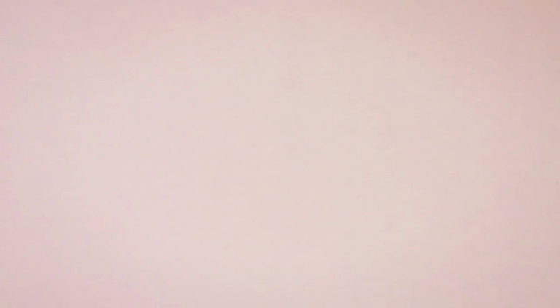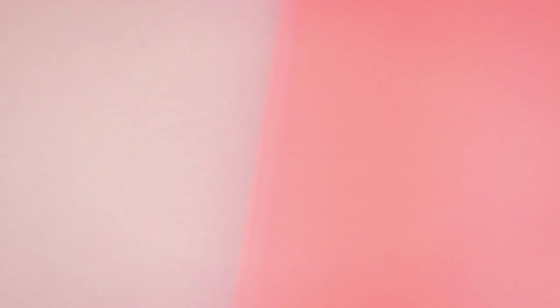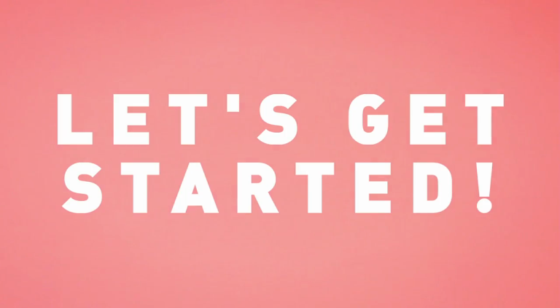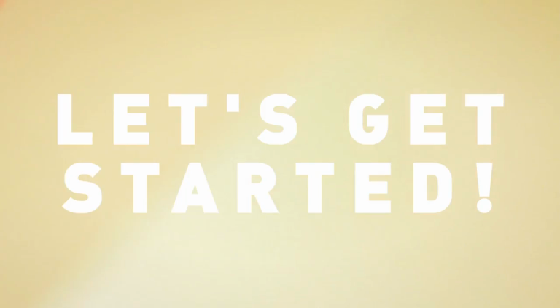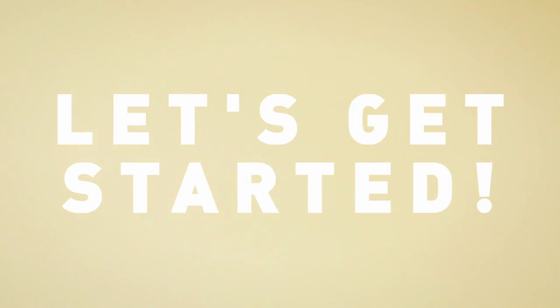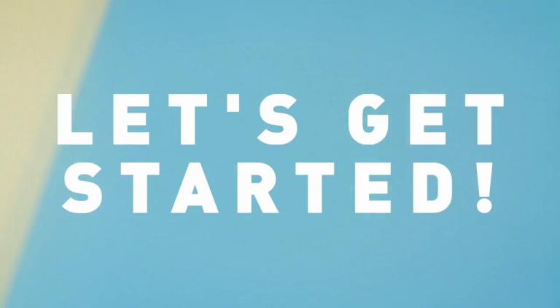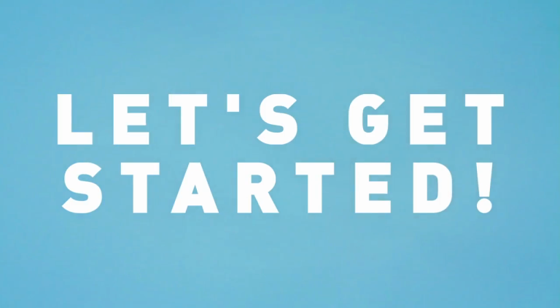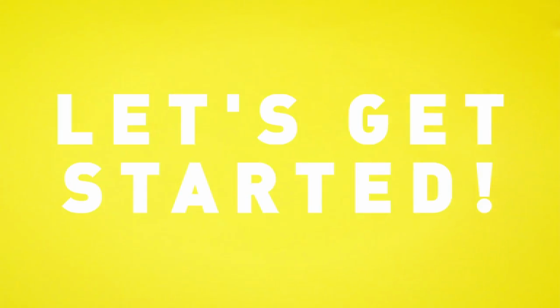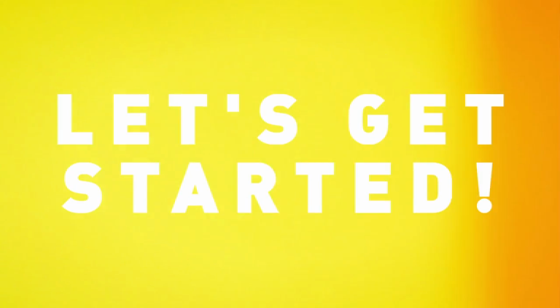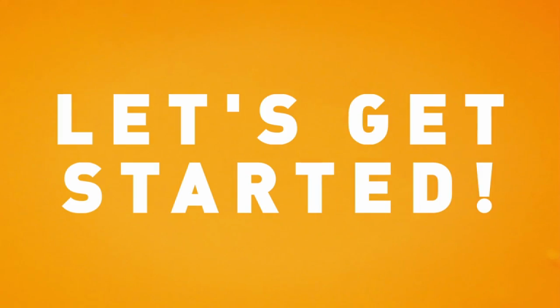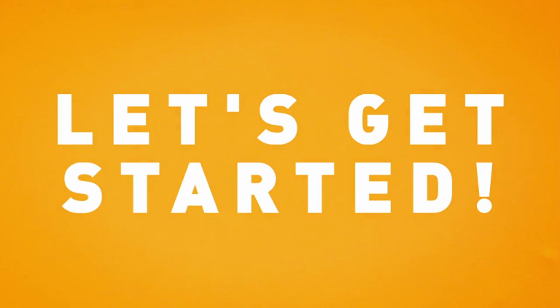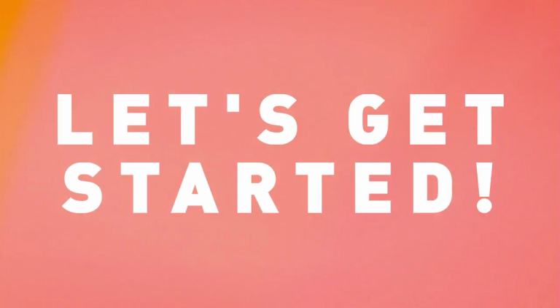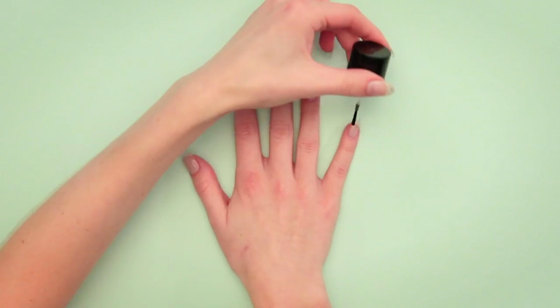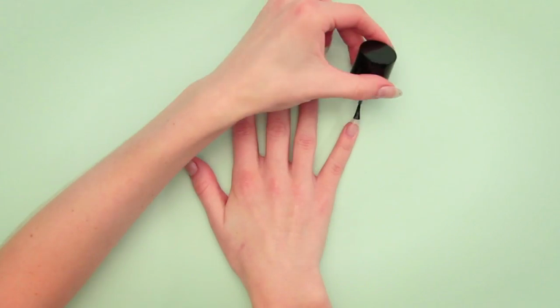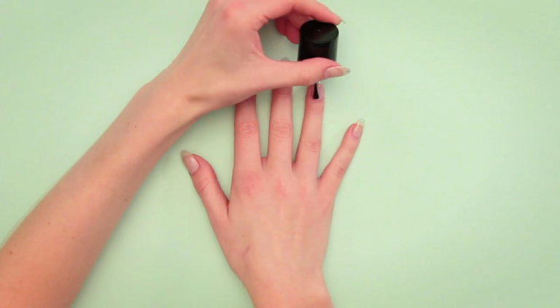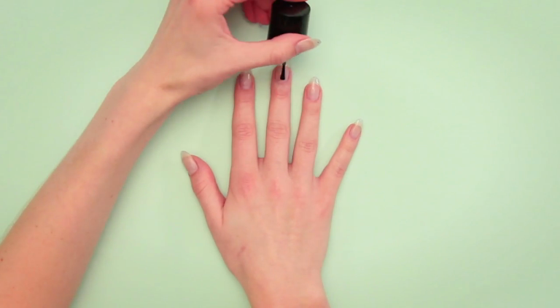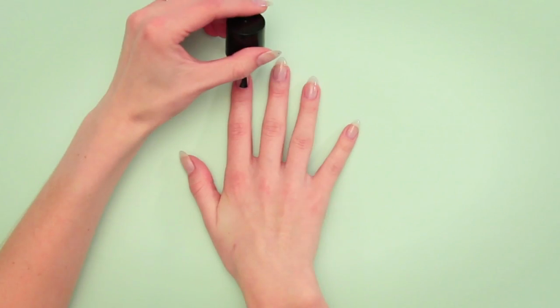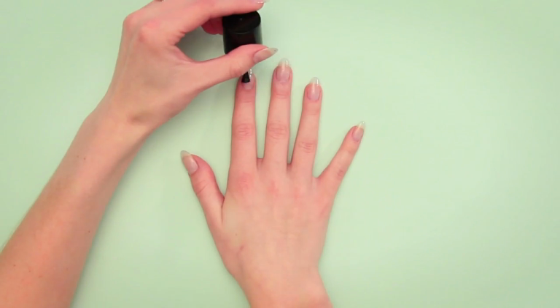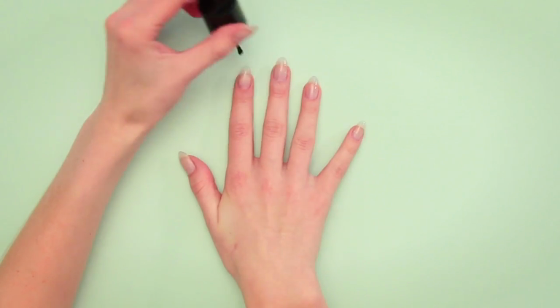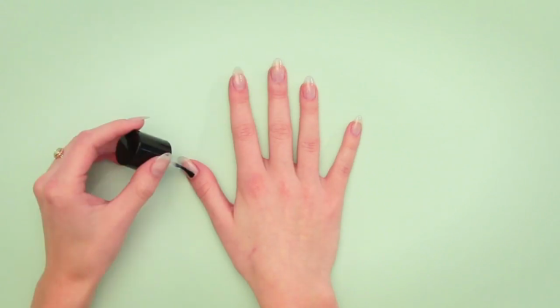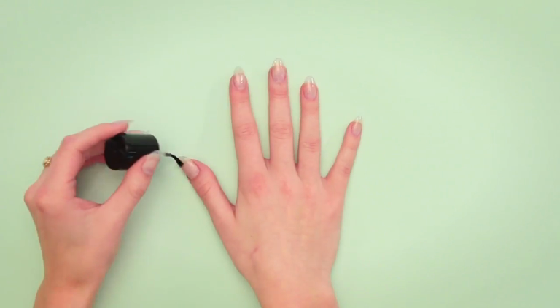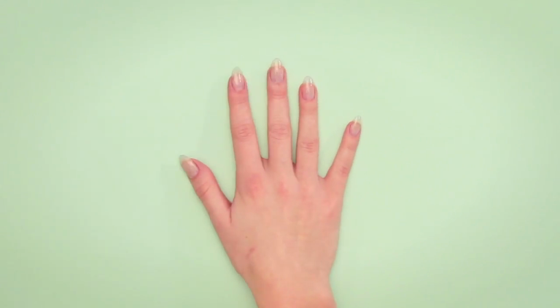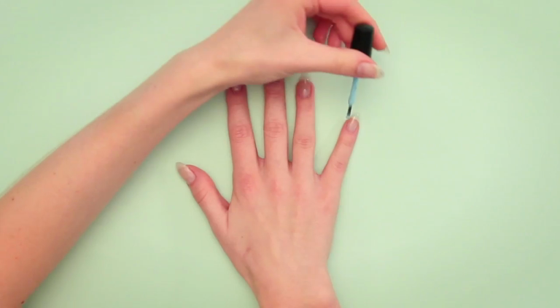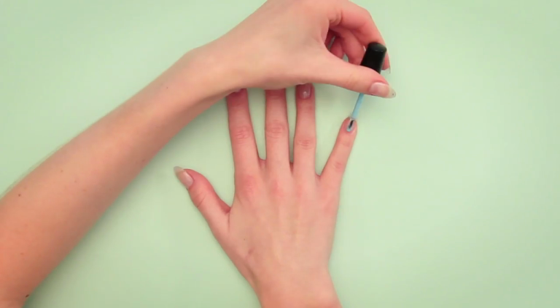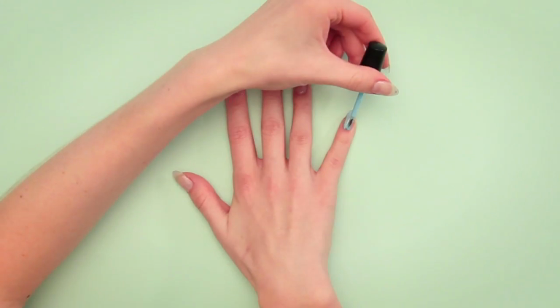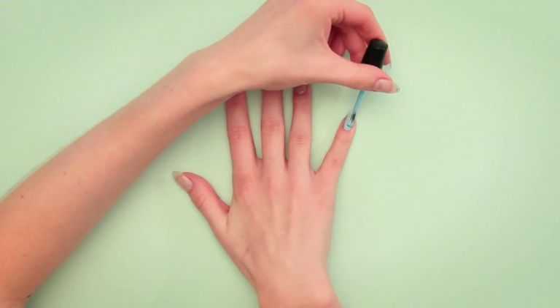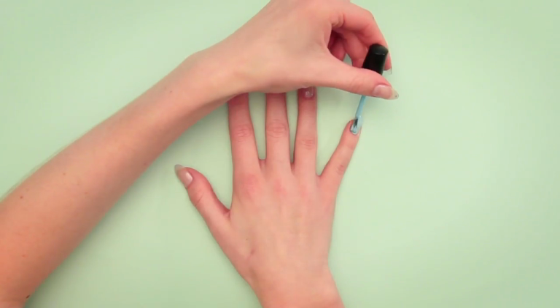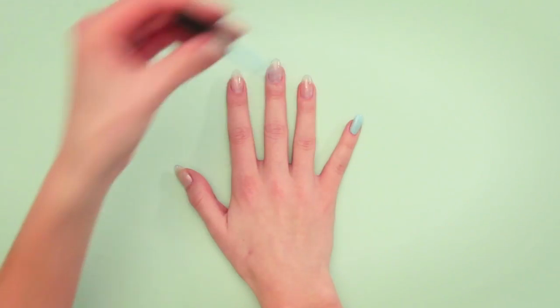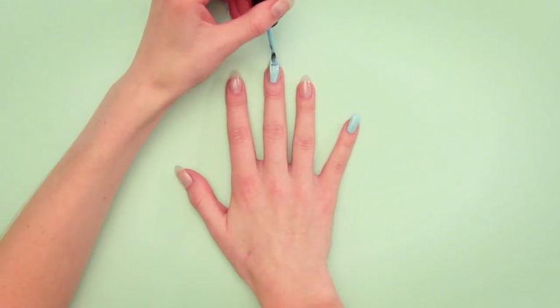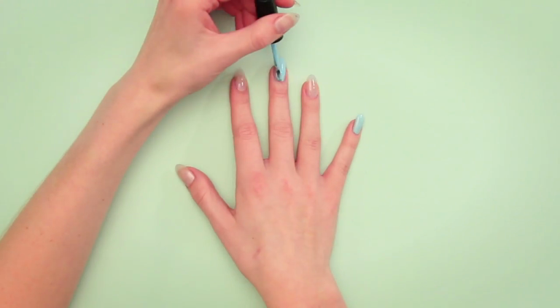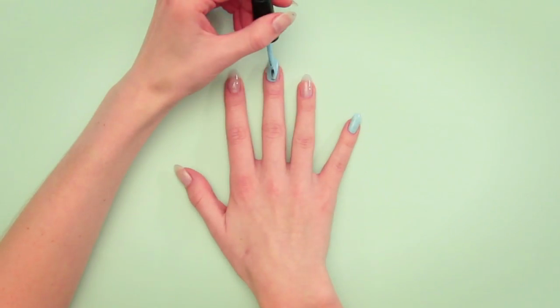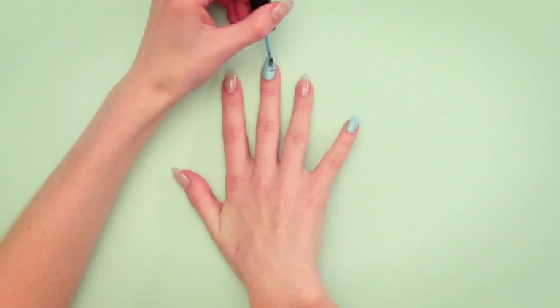Let's get started. First, apply your base coat. Then apply your blue and yellow polish.